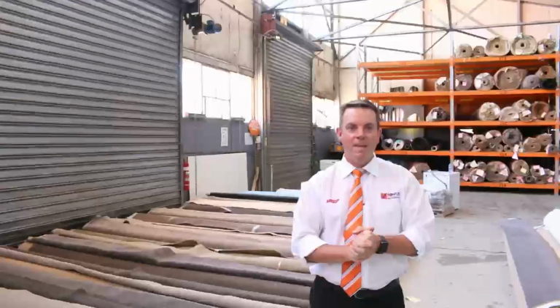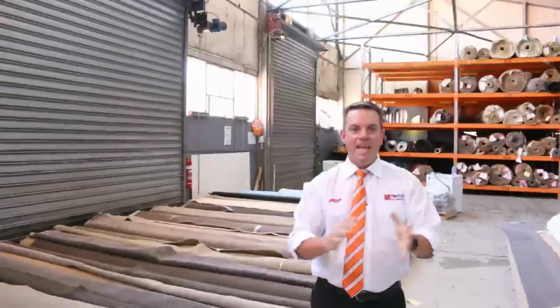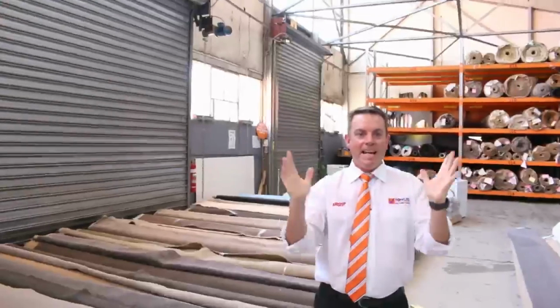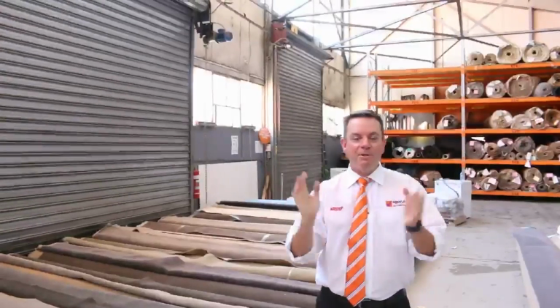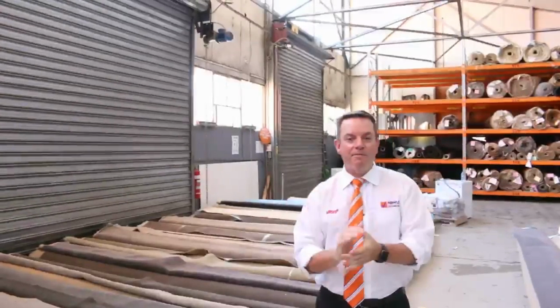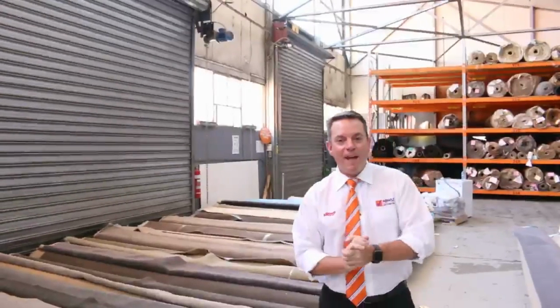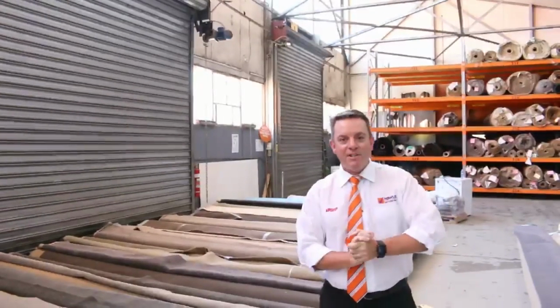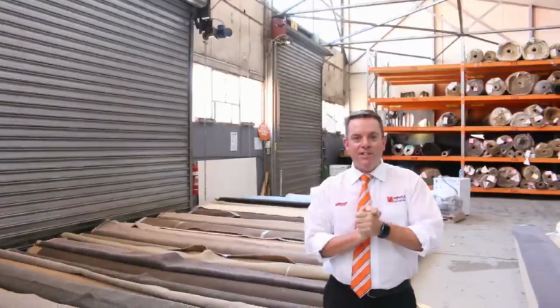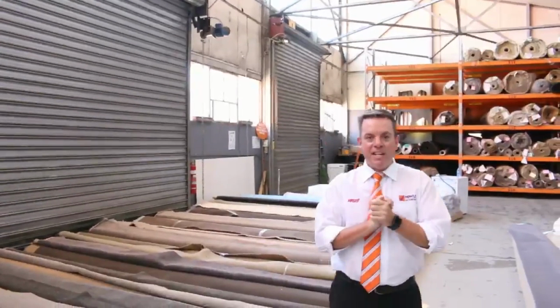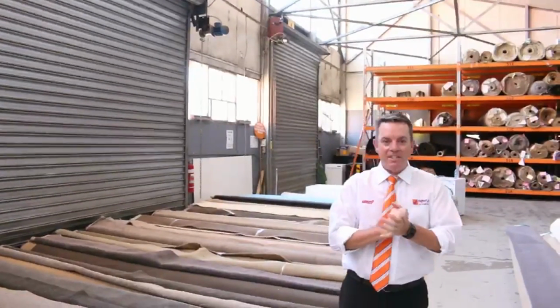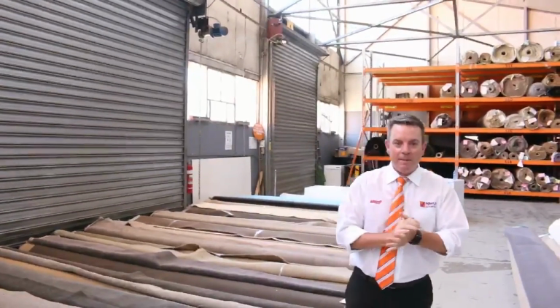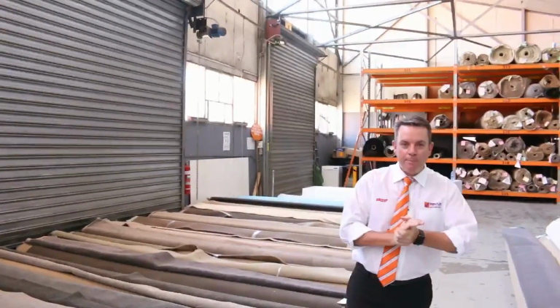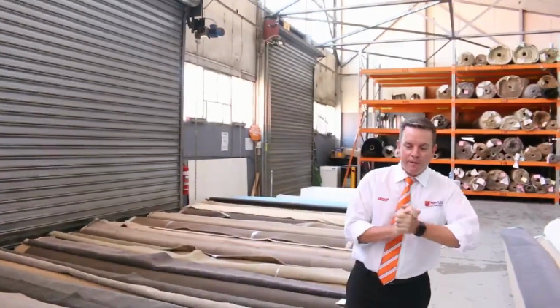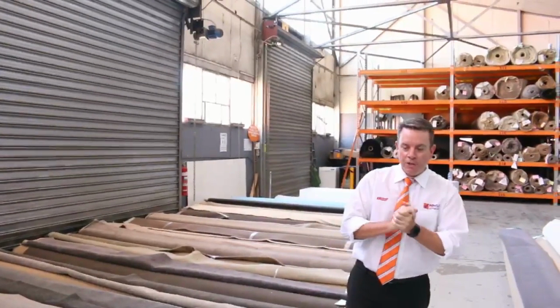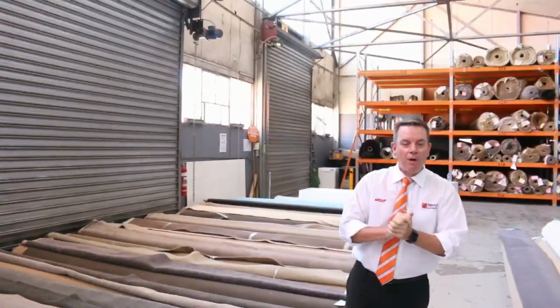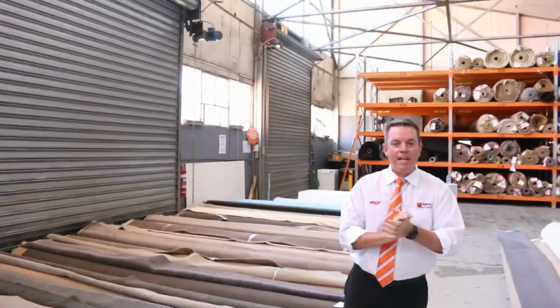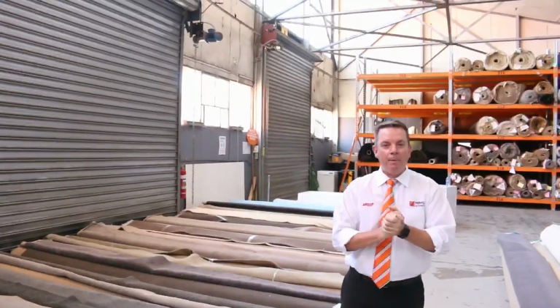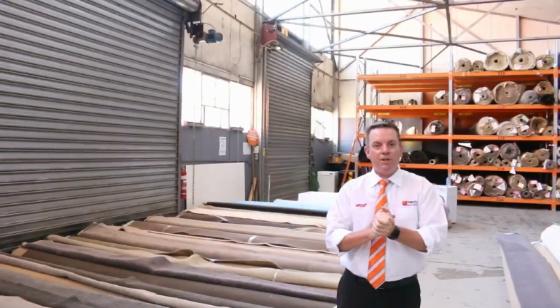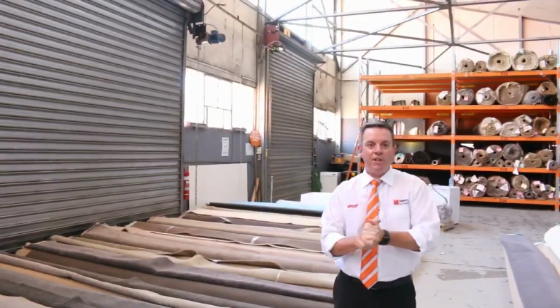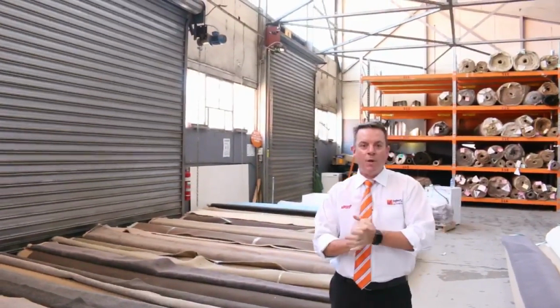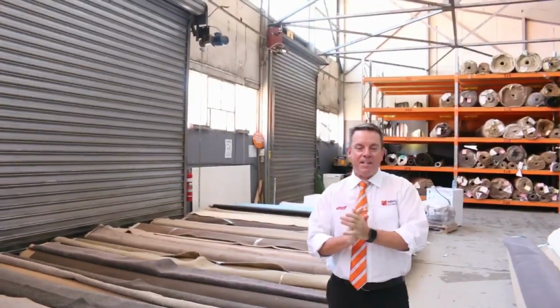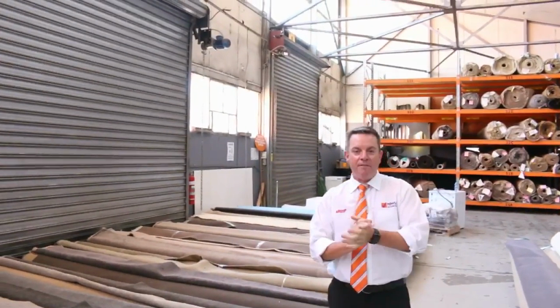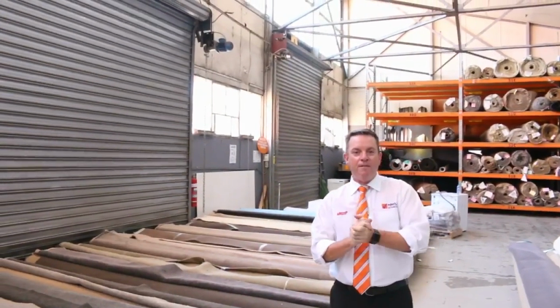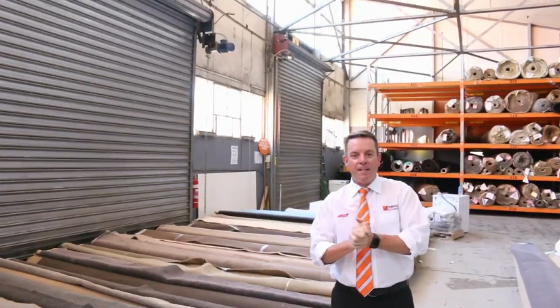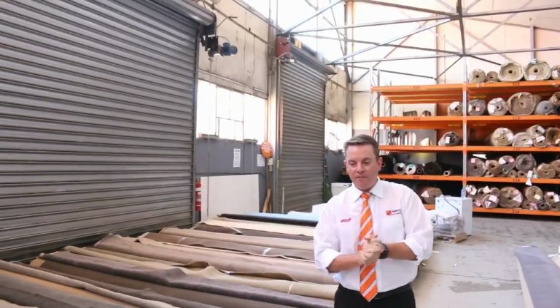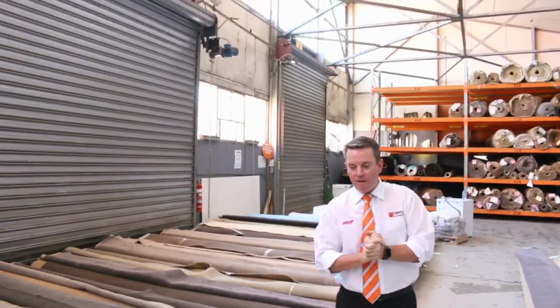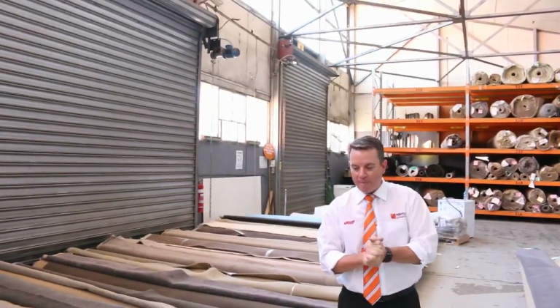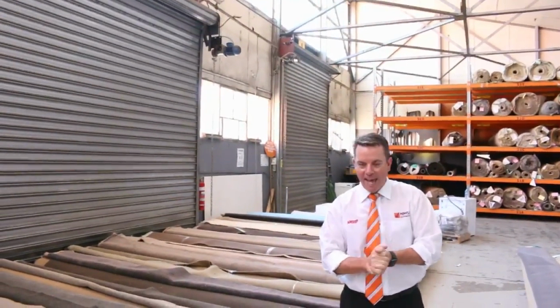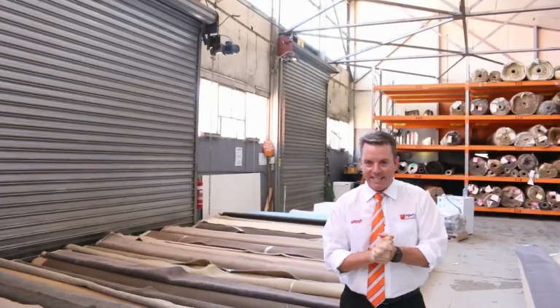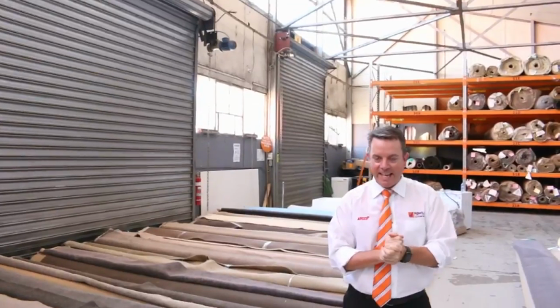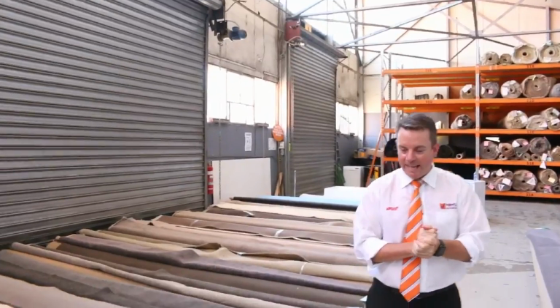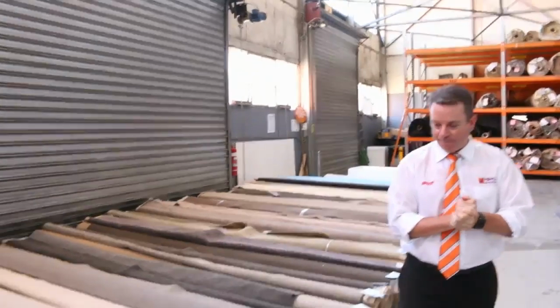G'day, I'm John from Vowles Auction Sales. I'm here to preview tomorrow's carpet auction. It's Wednesday the 15th of November at 10am.